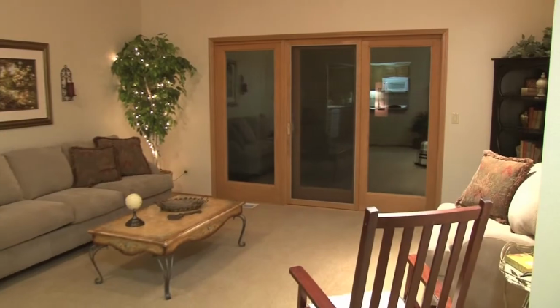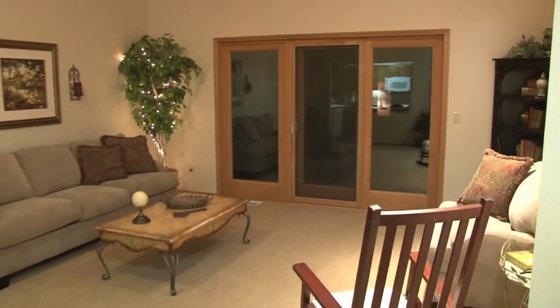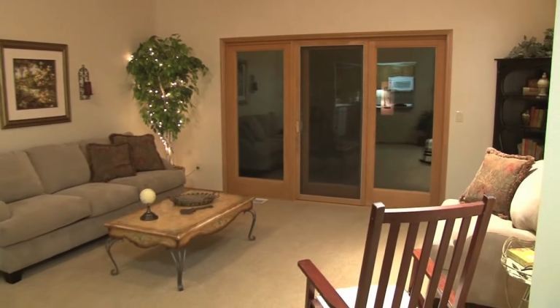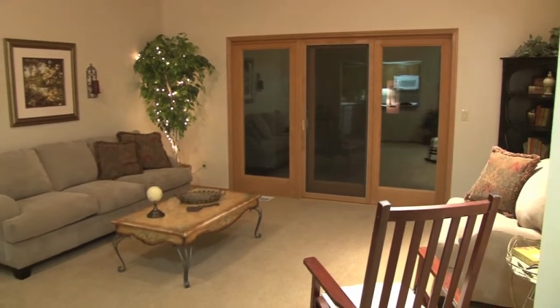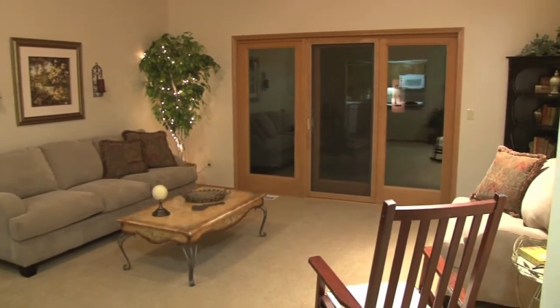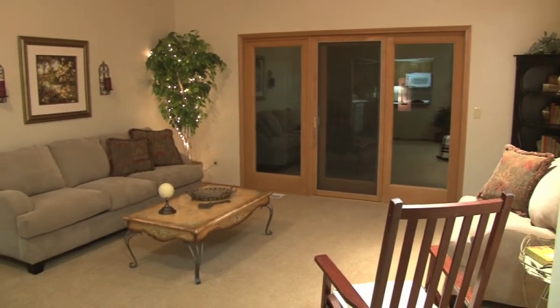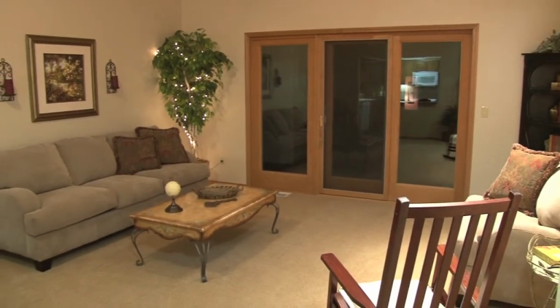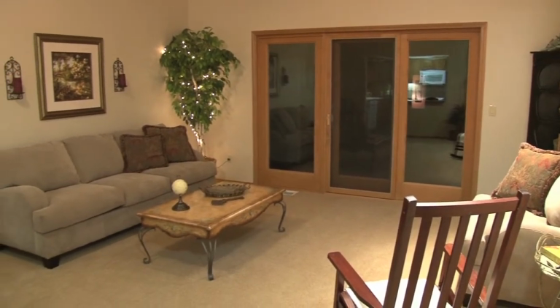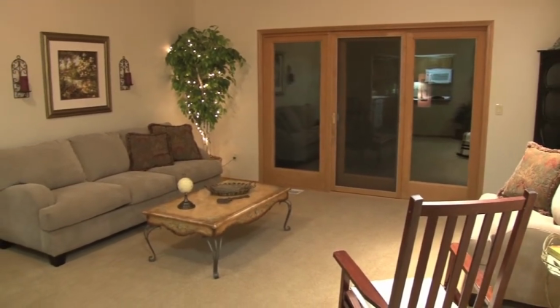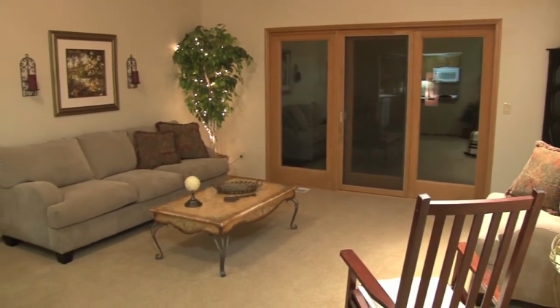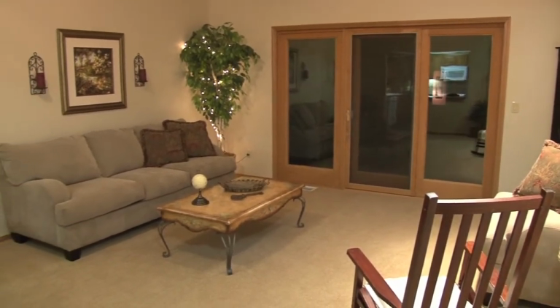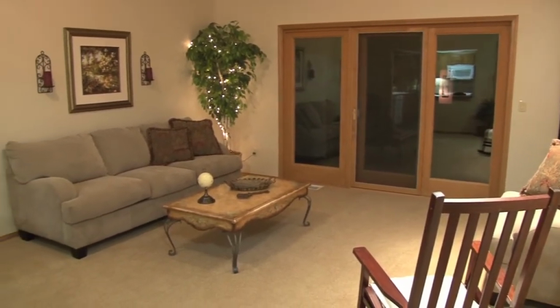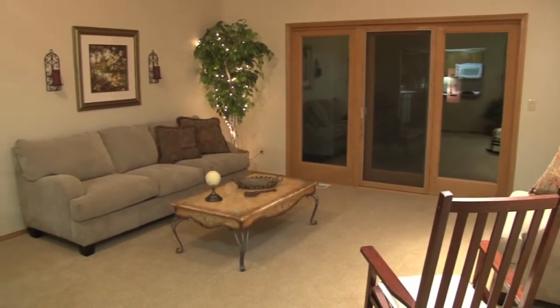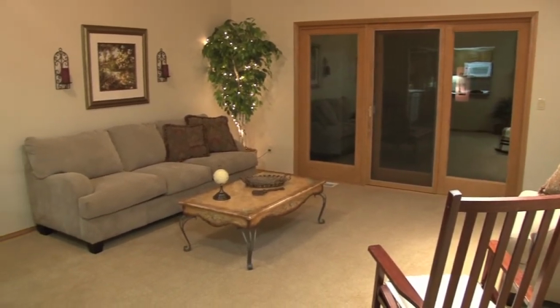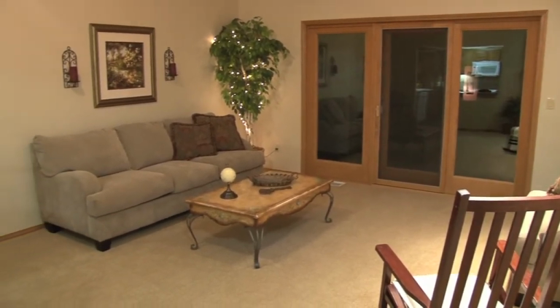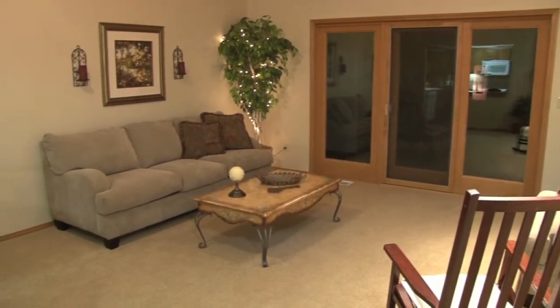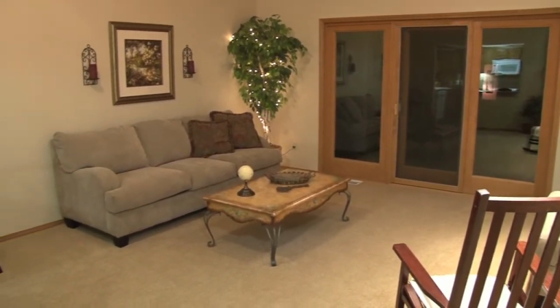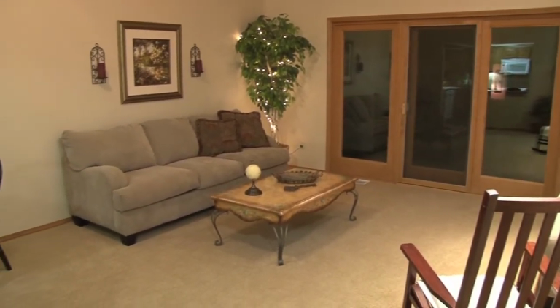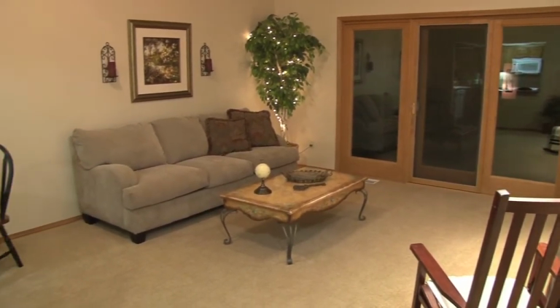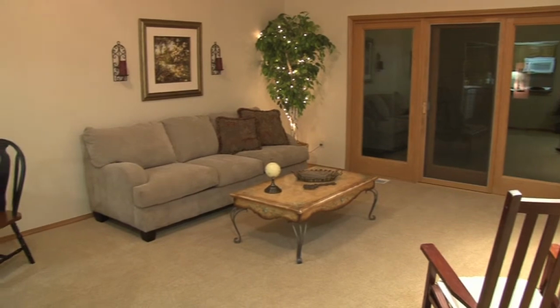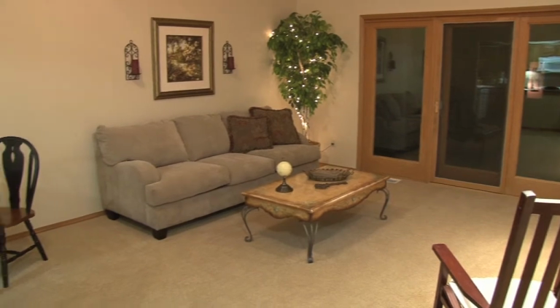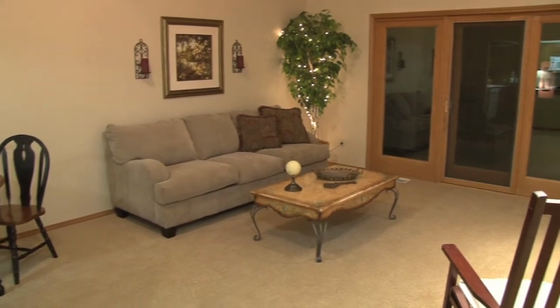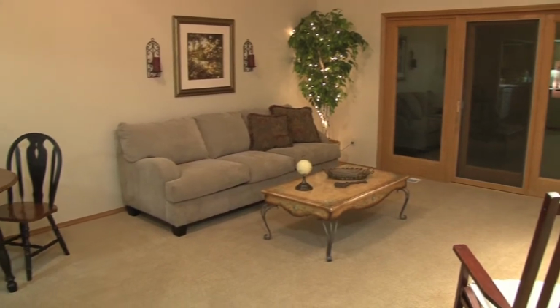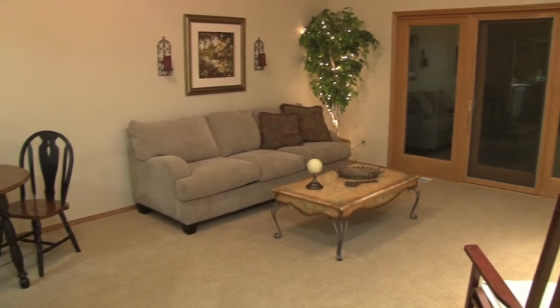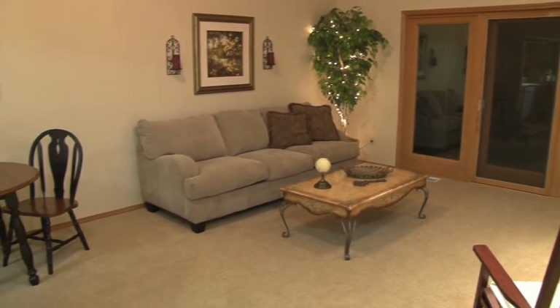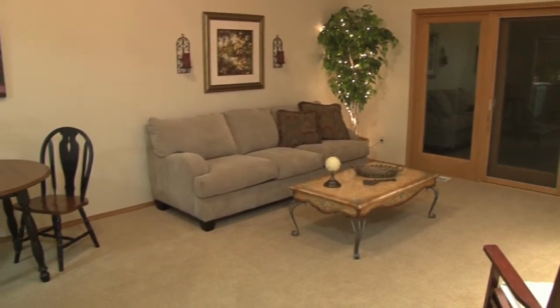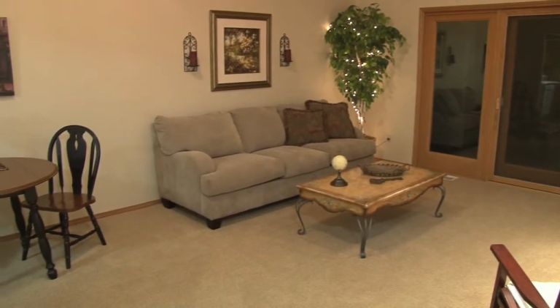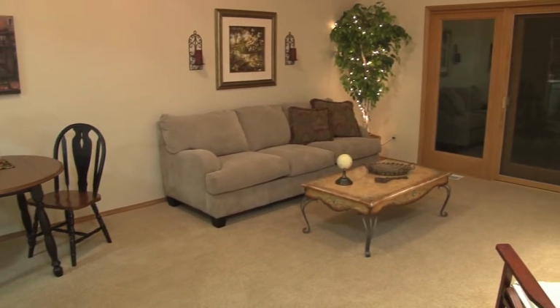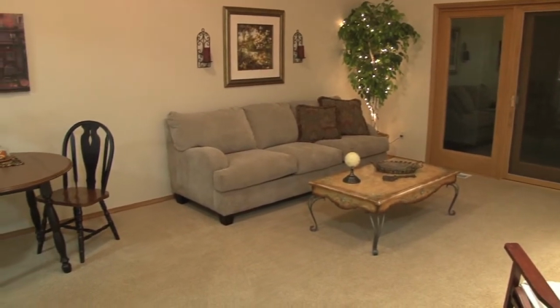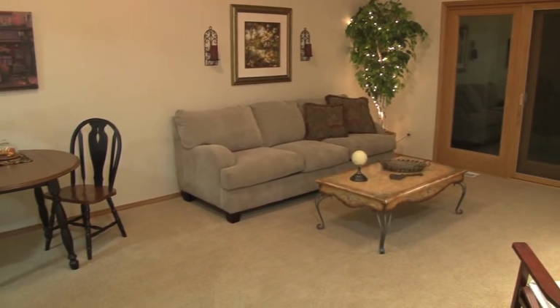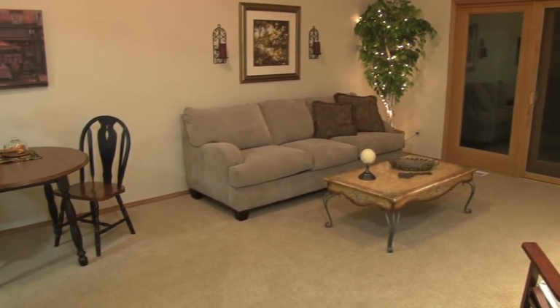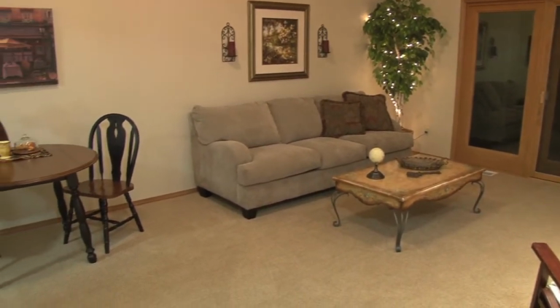The living room is very open, warm, and inviting with upgraded pad and carpet.